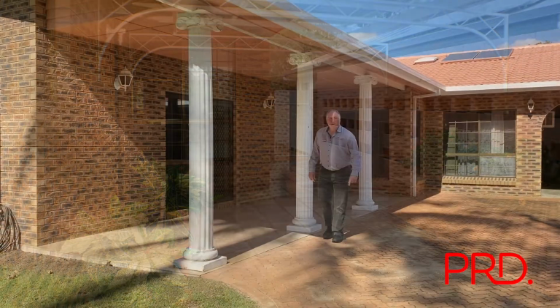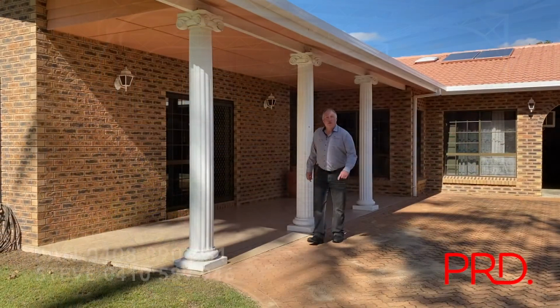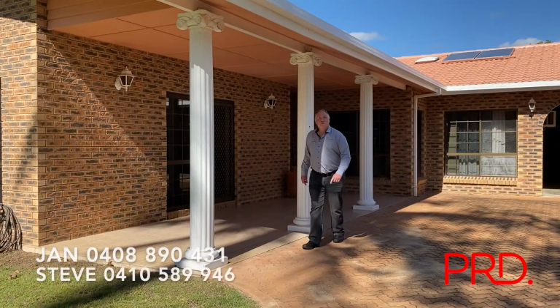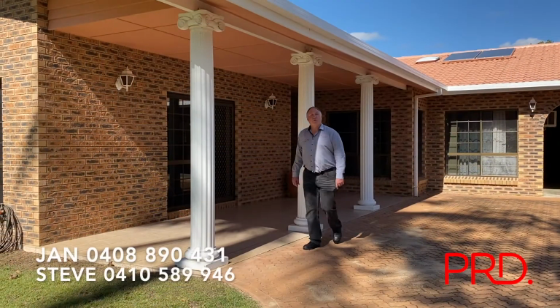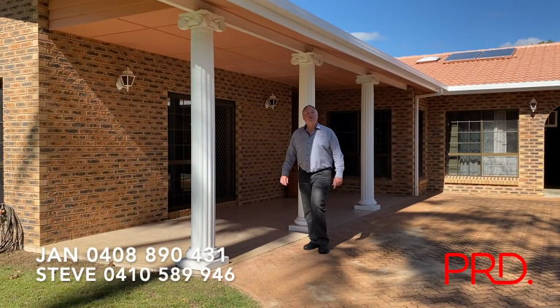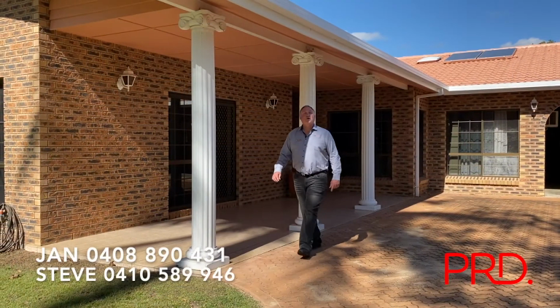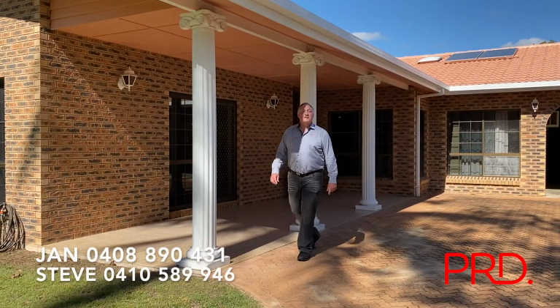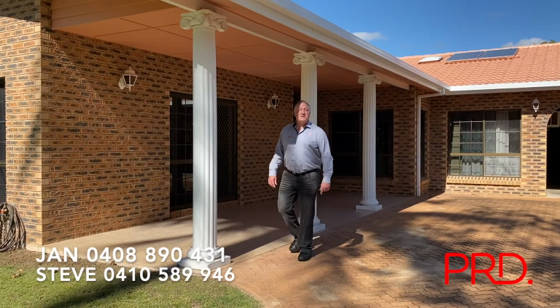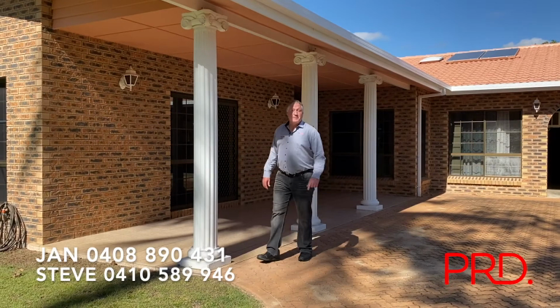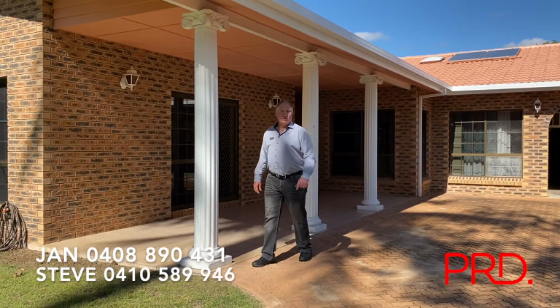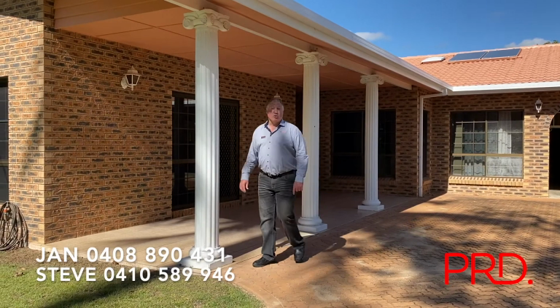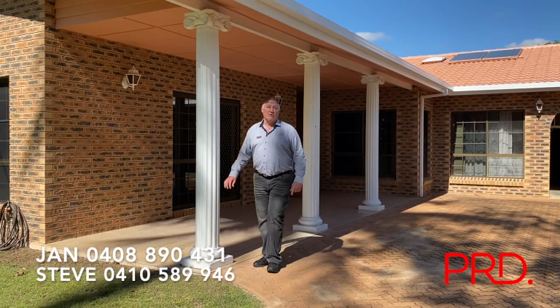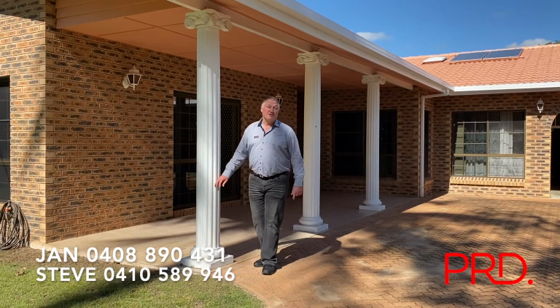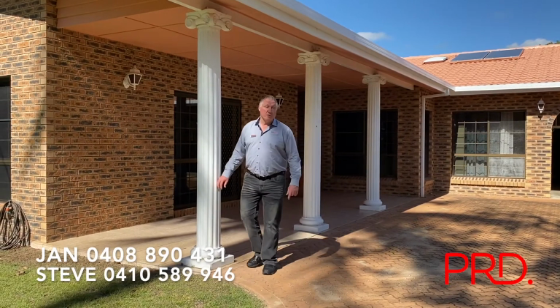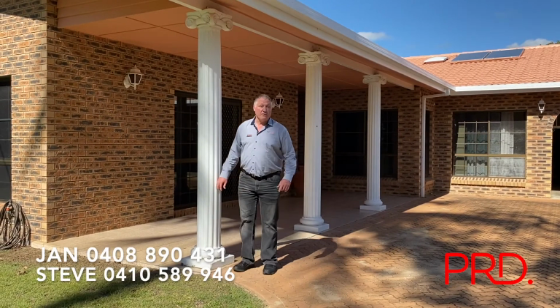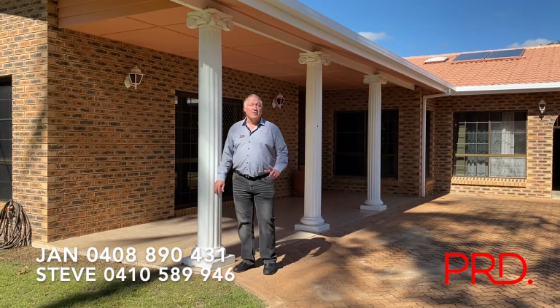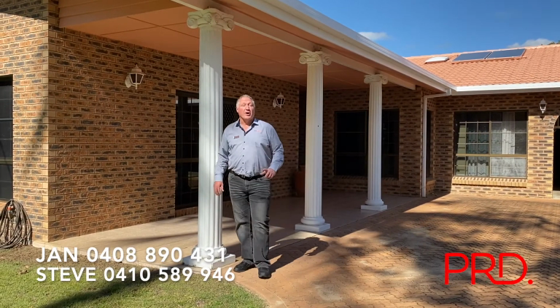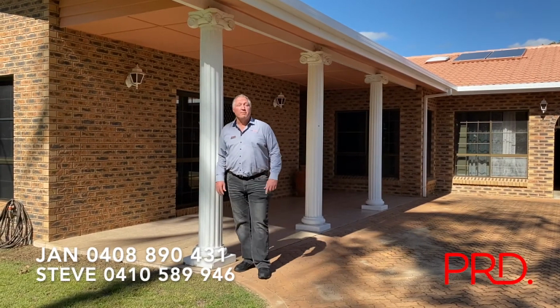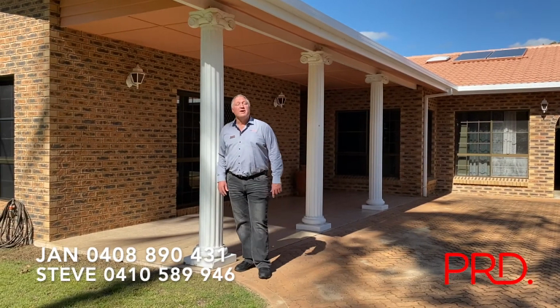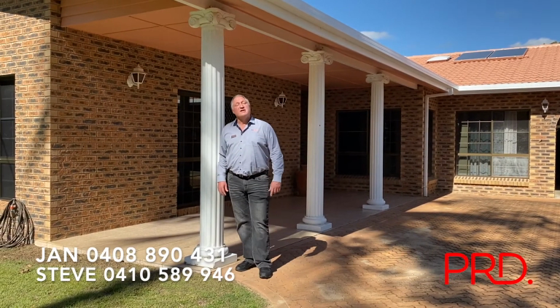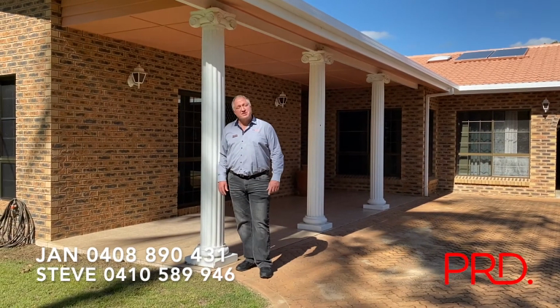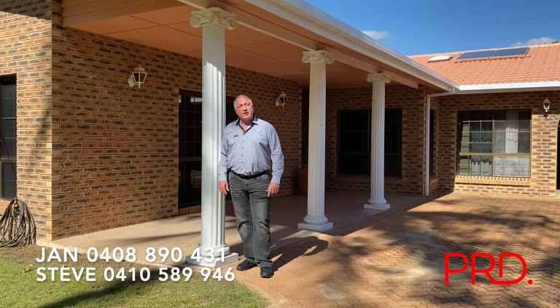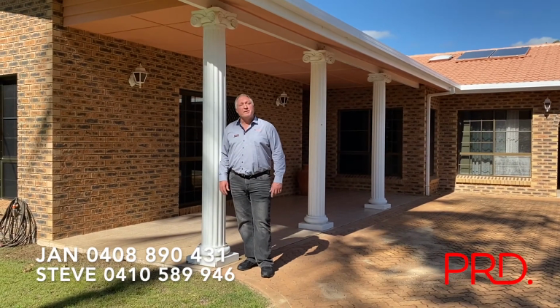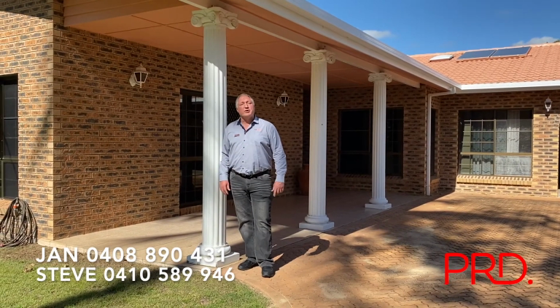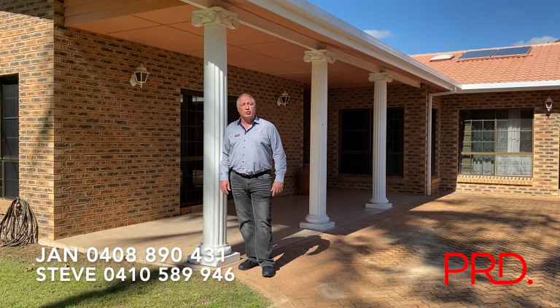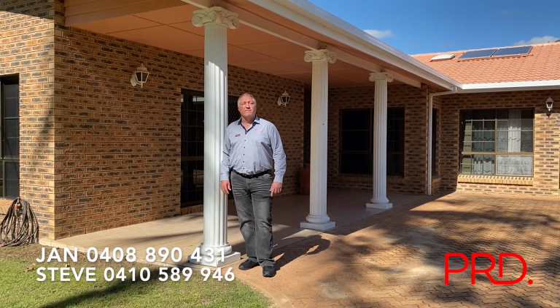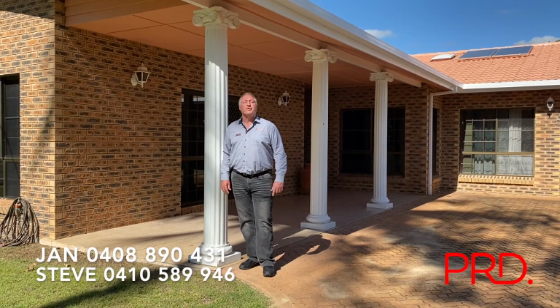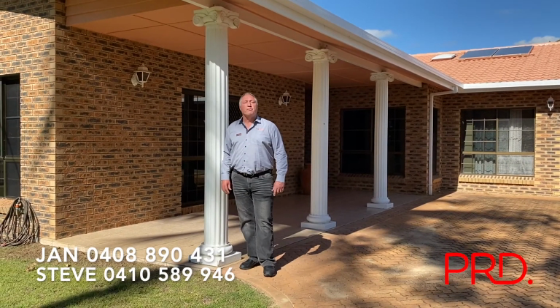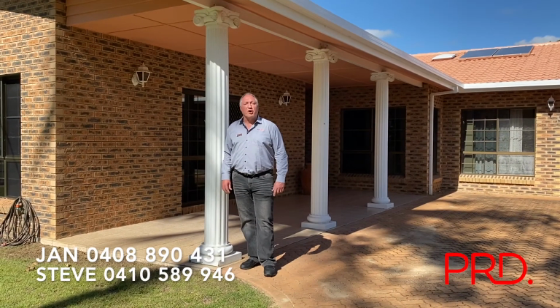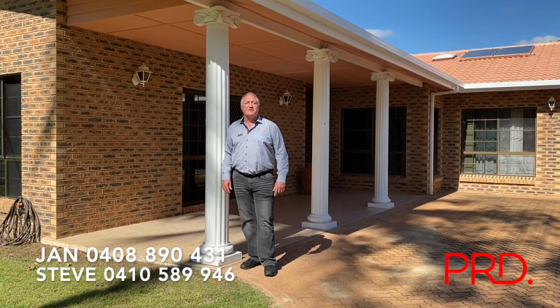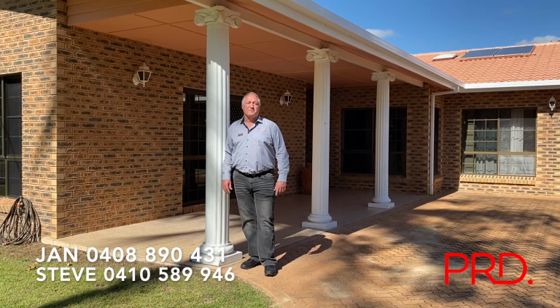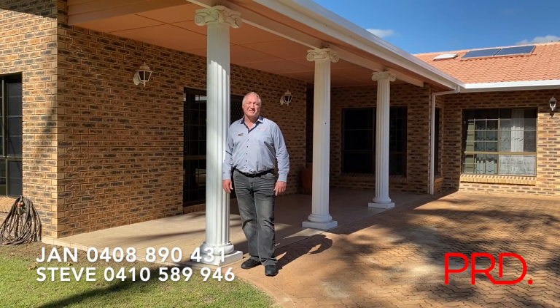So if you would like to see more of this beautiful home, give Jan or me a call for your private inspection.